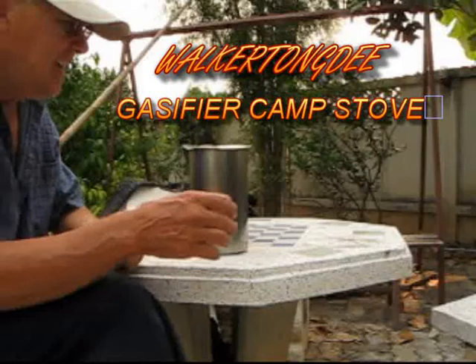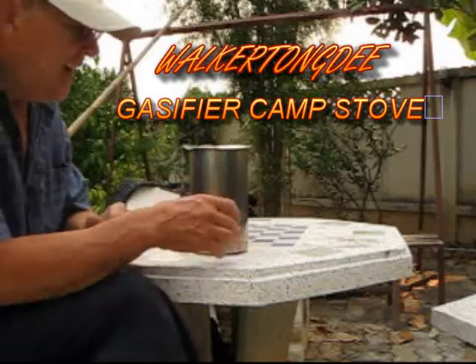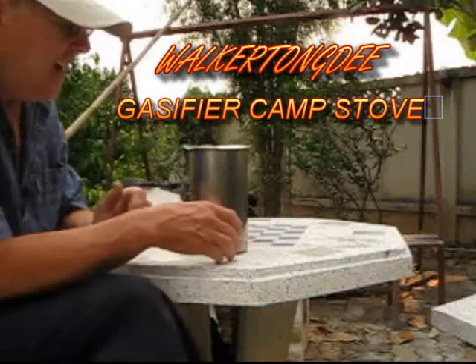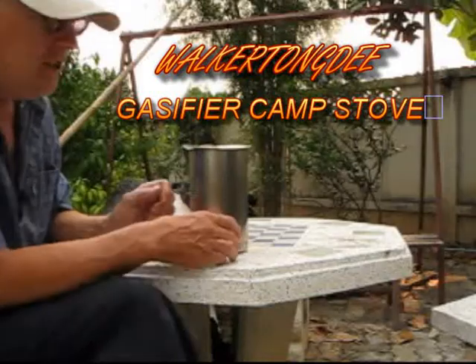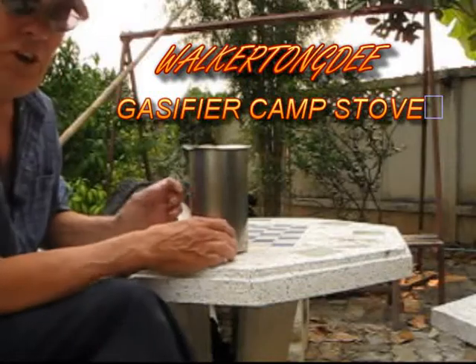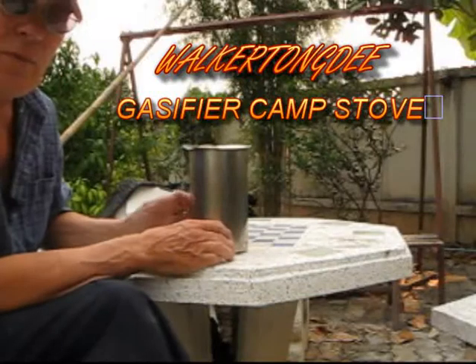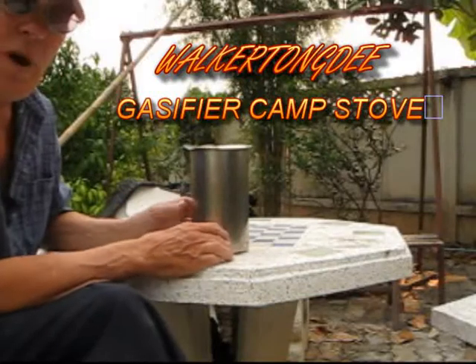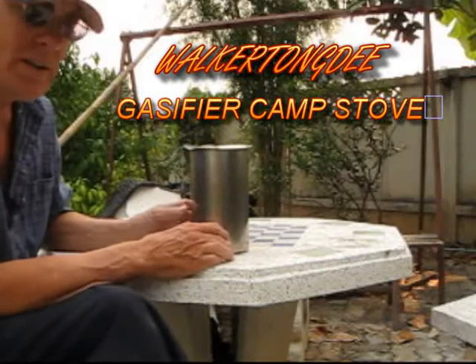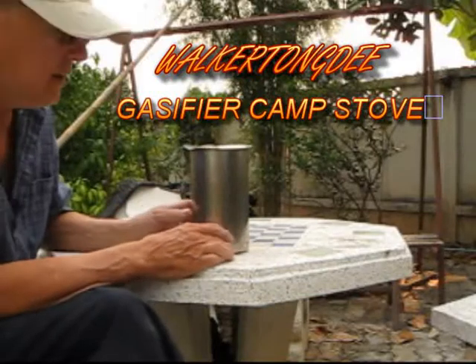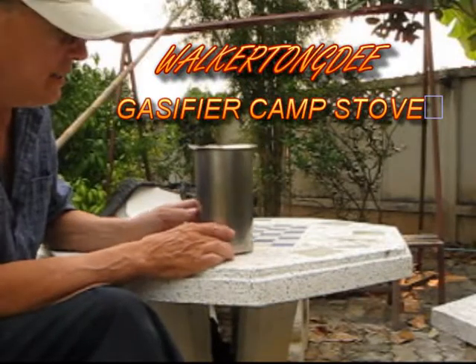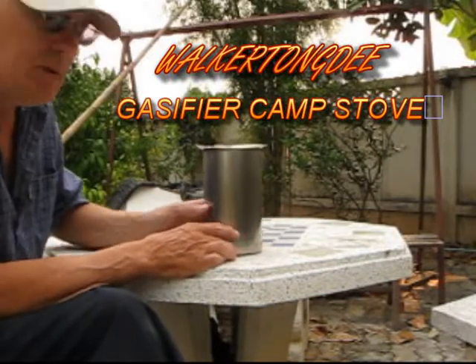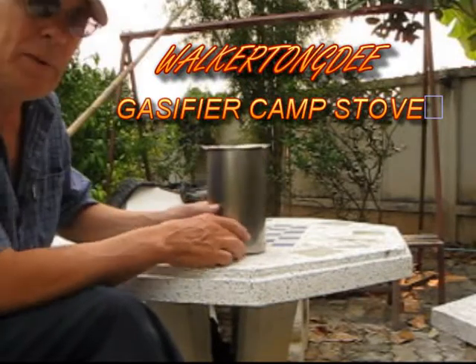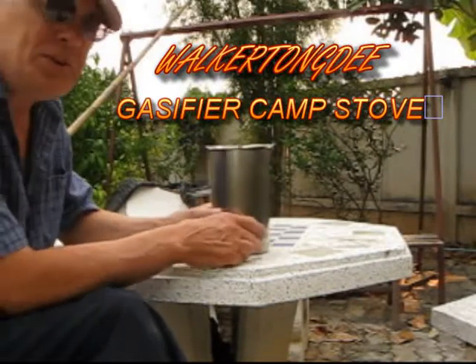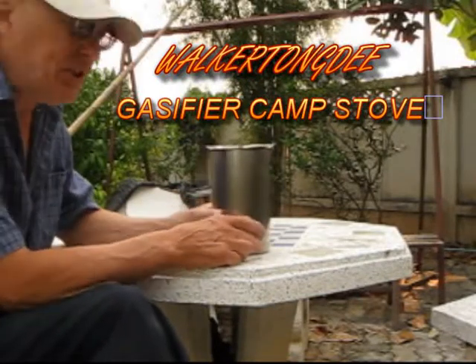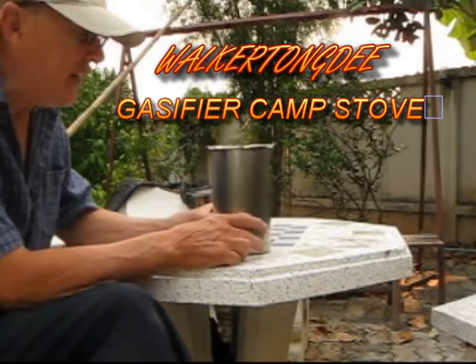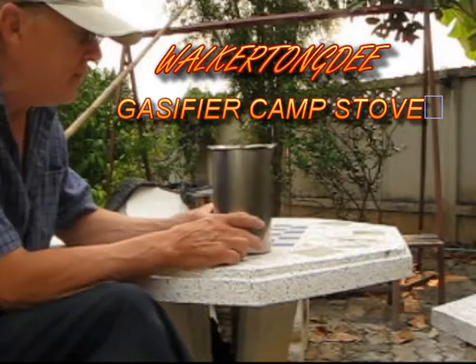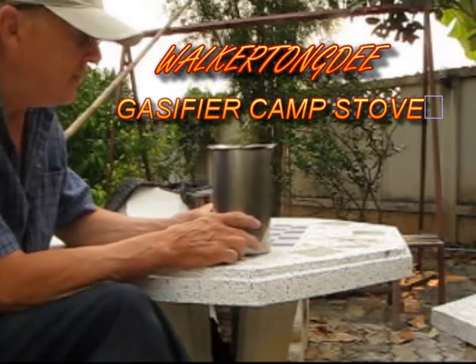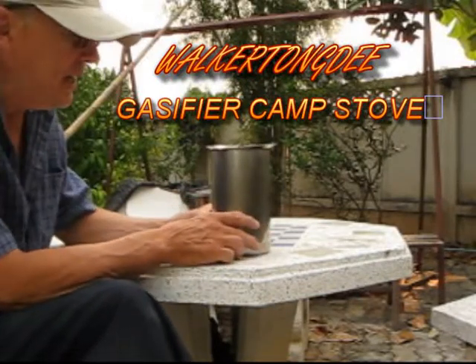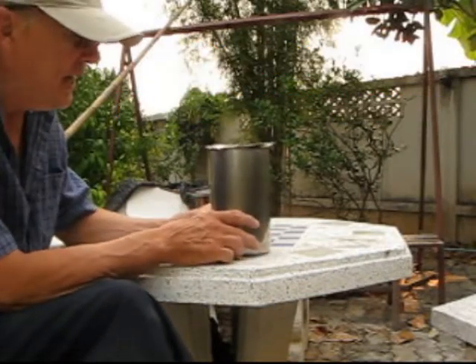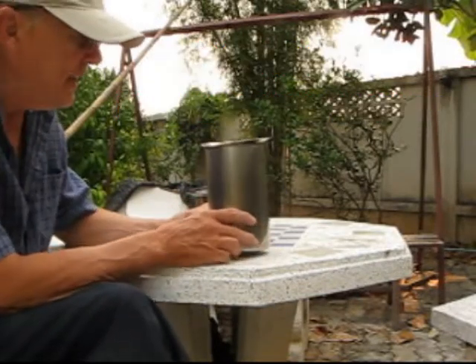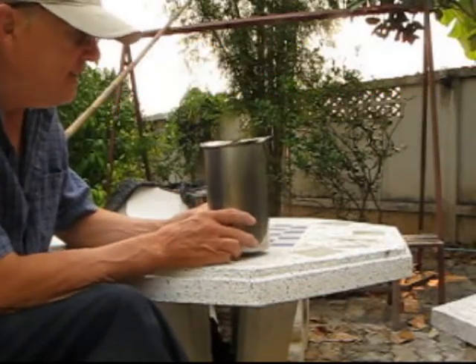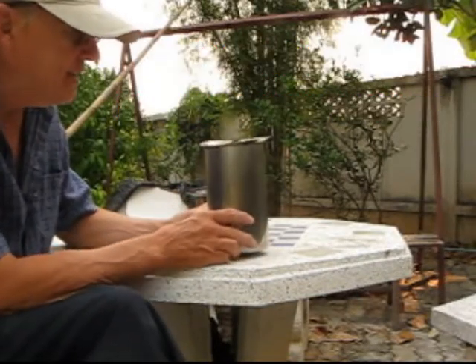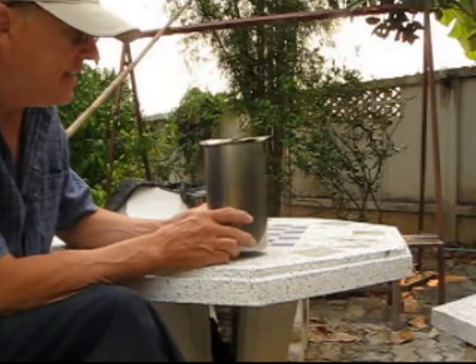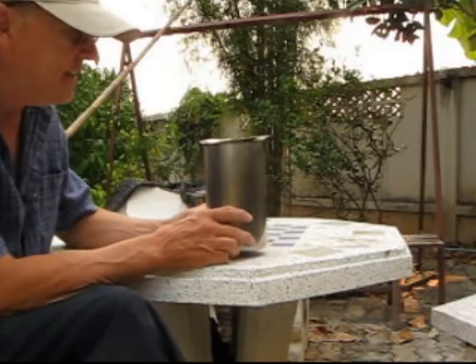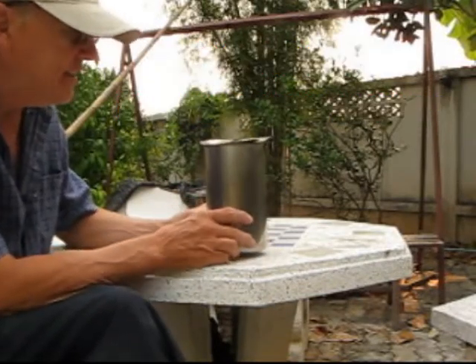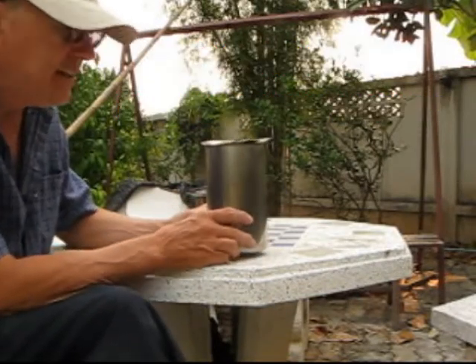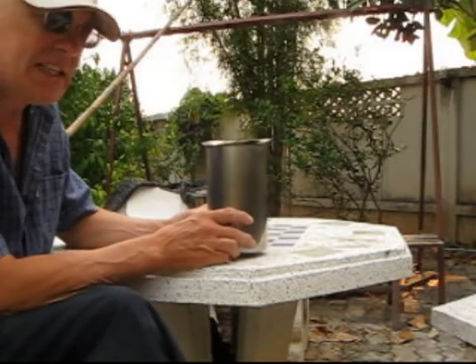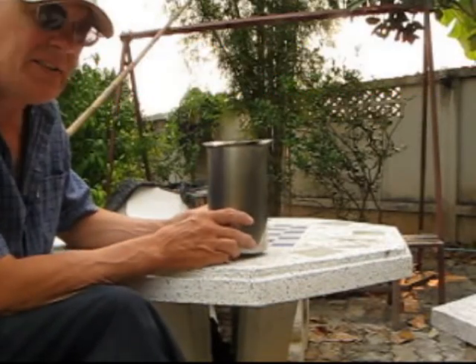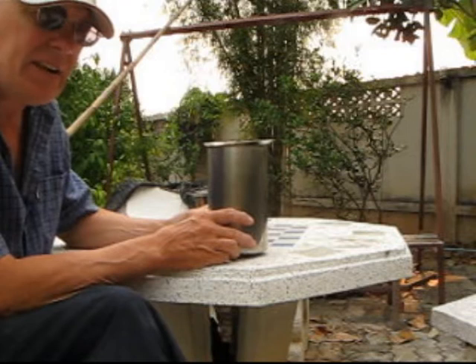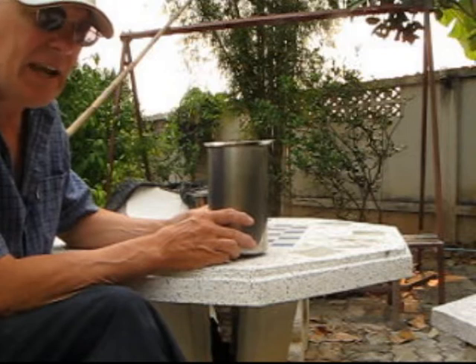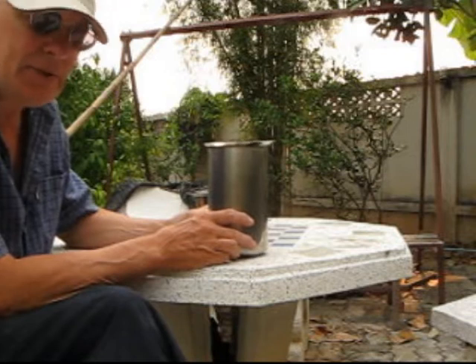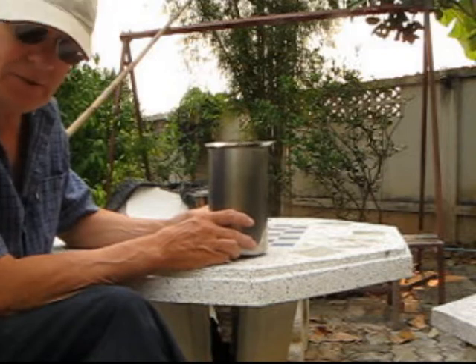Hi, this is Sean from Walker Tong D. What I'm going to show you how to build here today is a stainless steel gas and fire can stove.